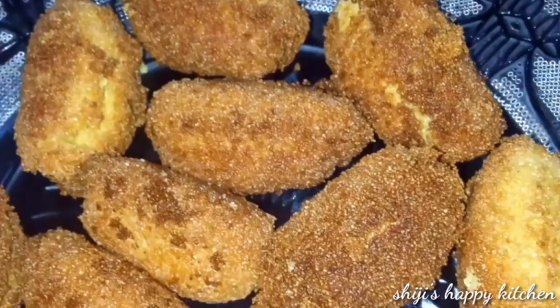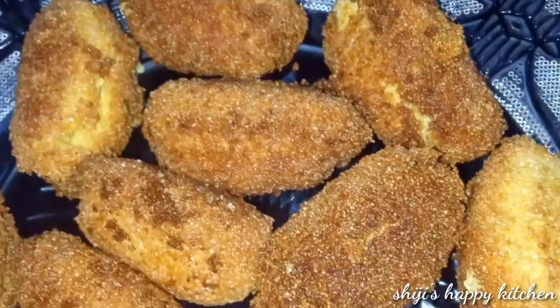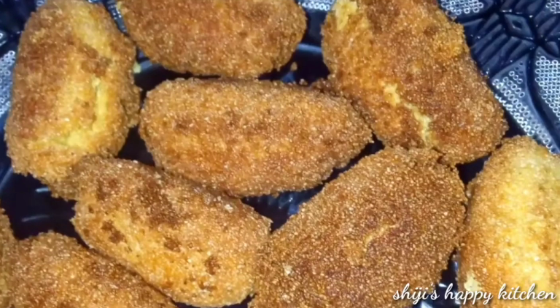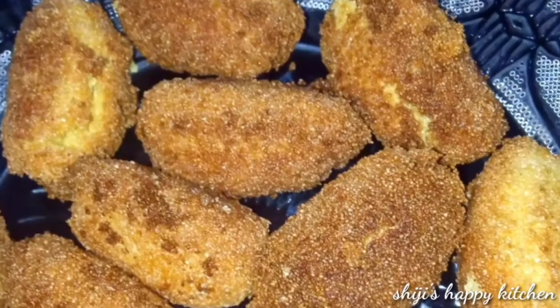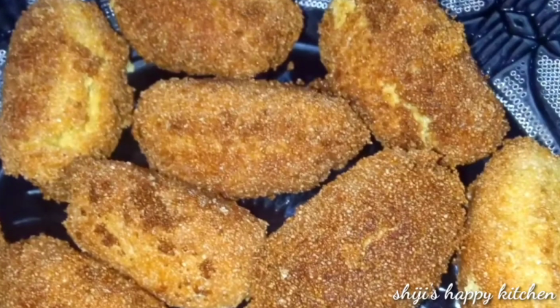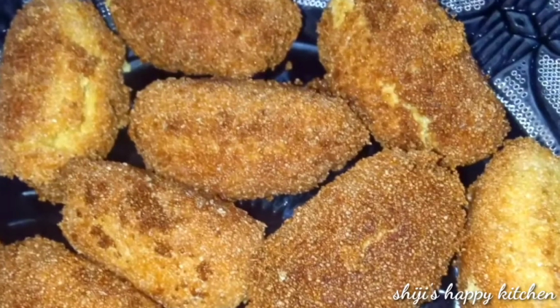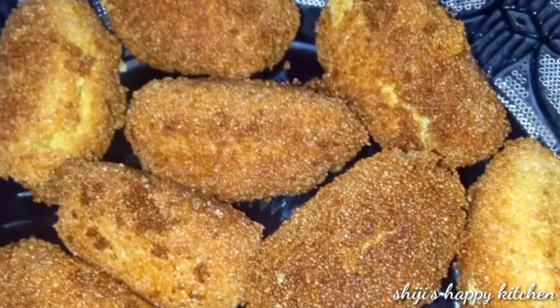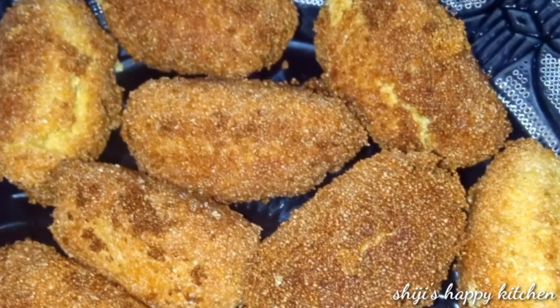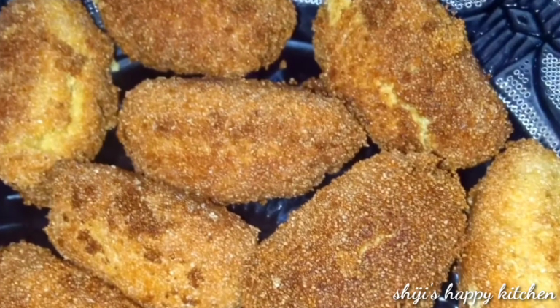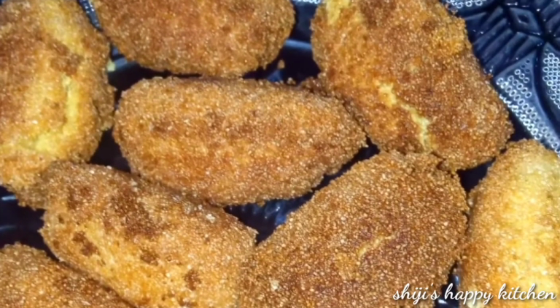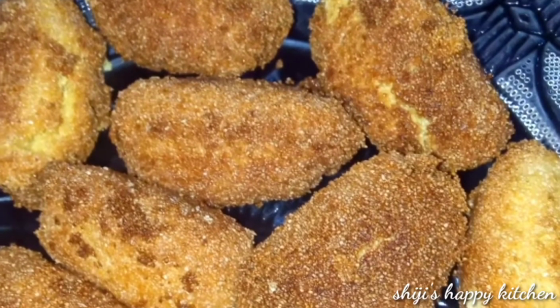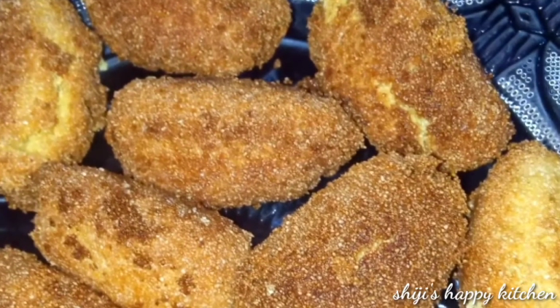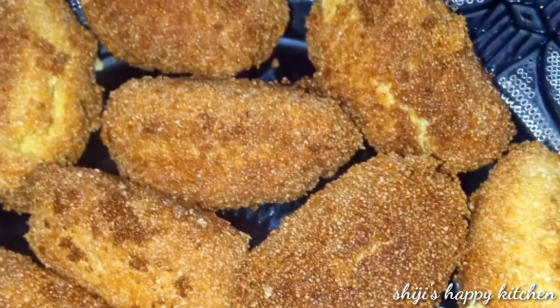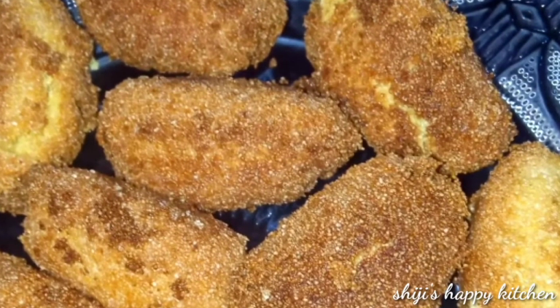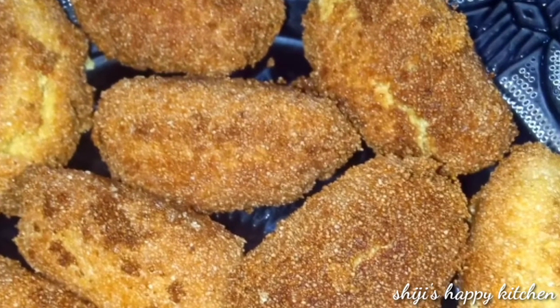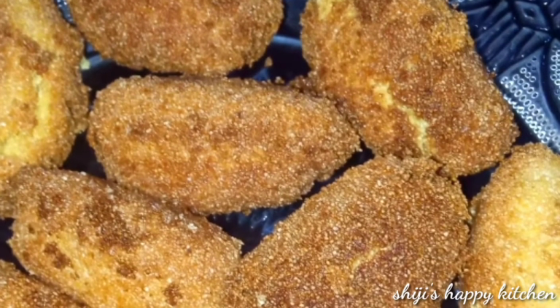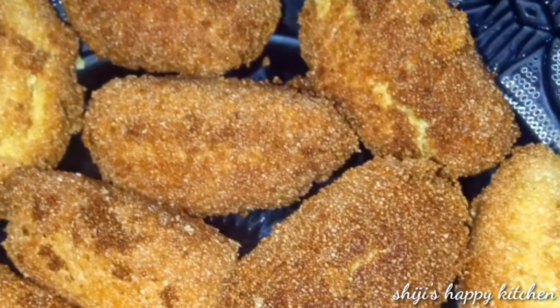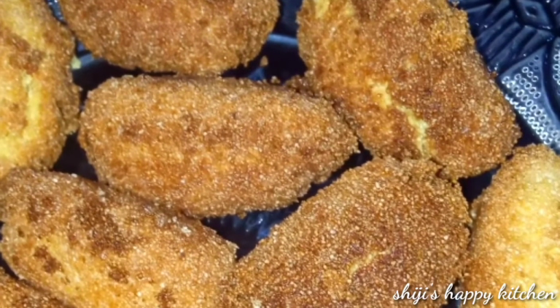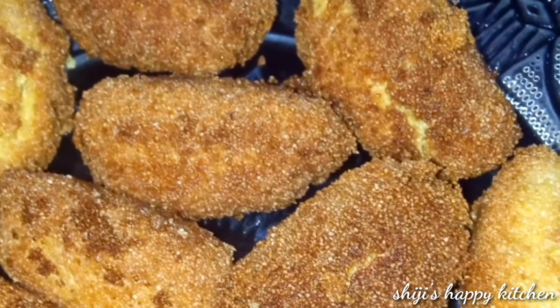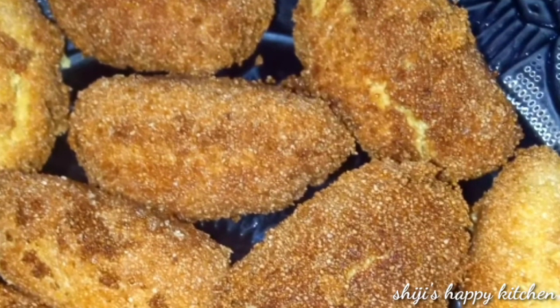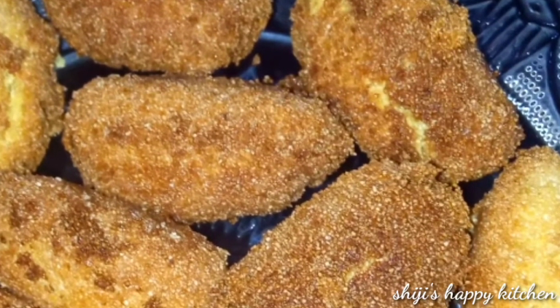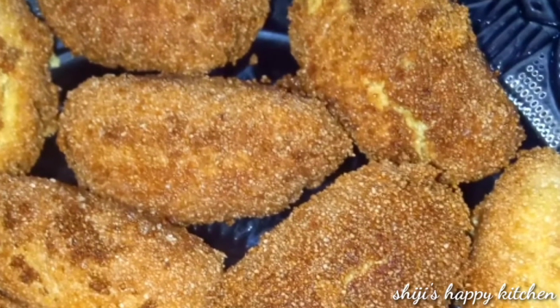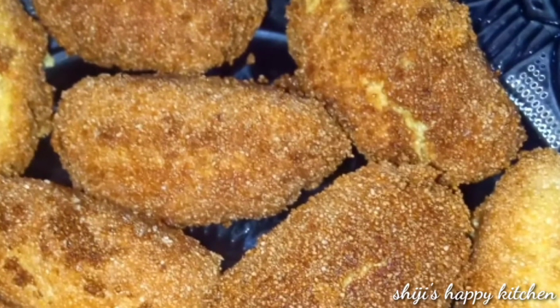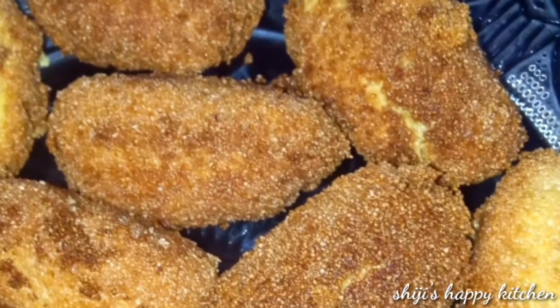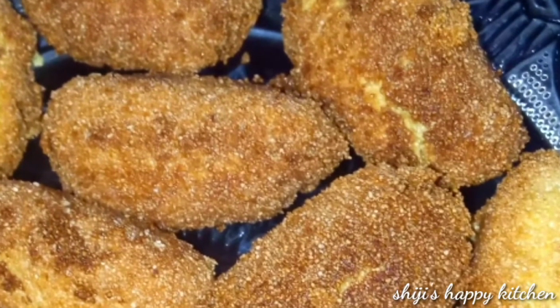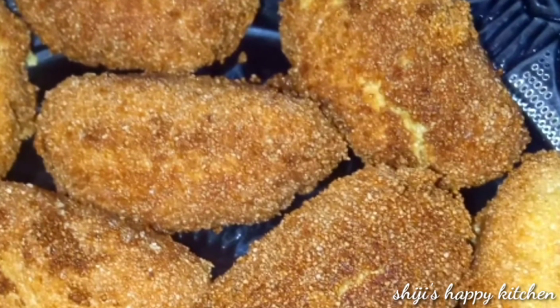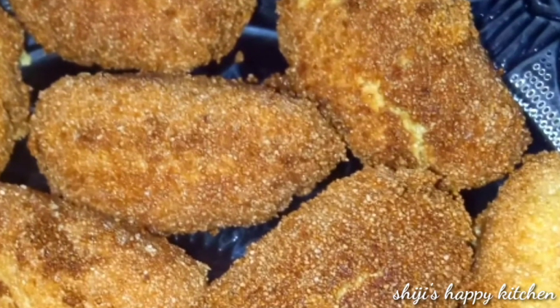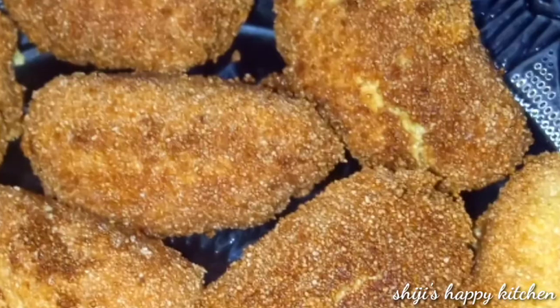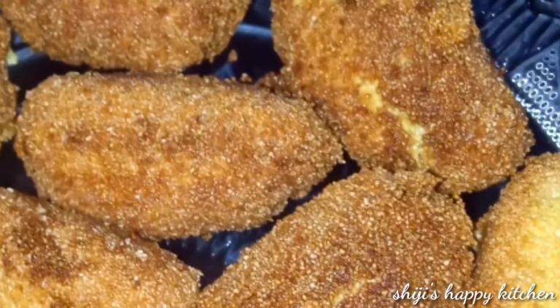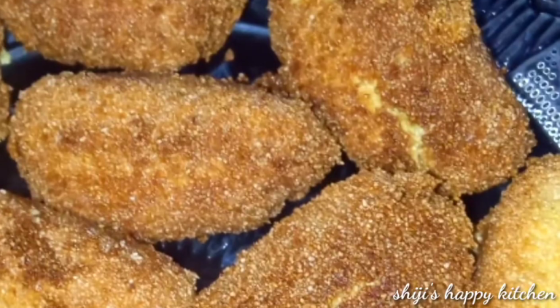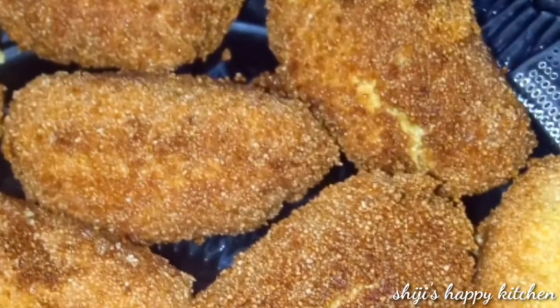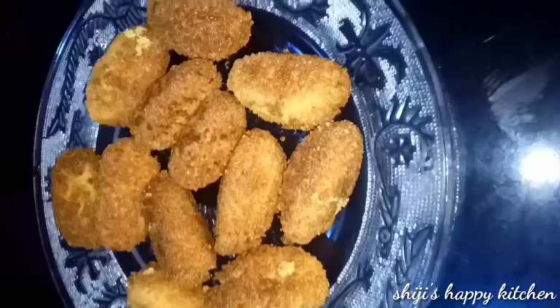Hello guys! Welcome to Shiji's Happy Kitchen. We are going to make a recipe for a Rava Cake.